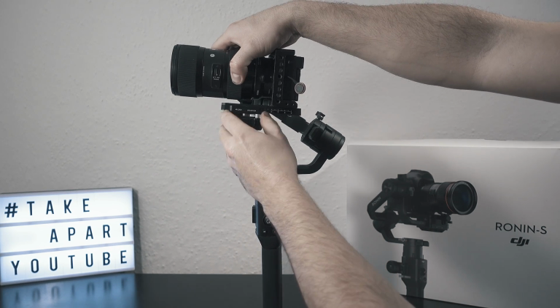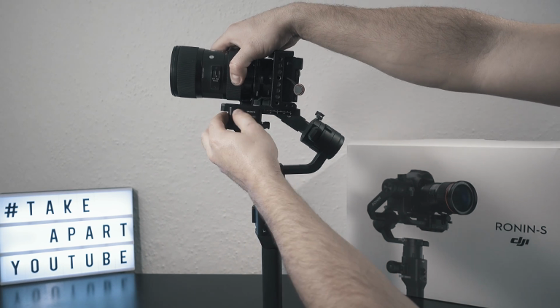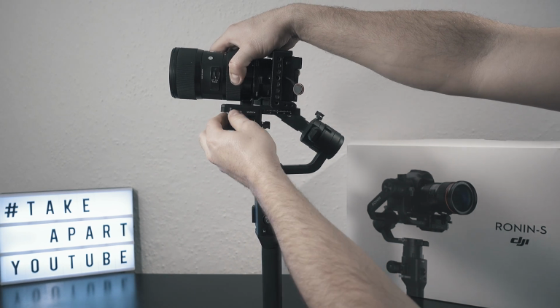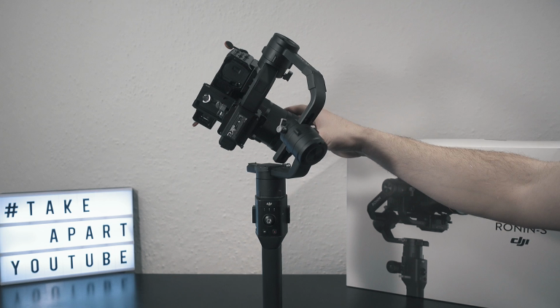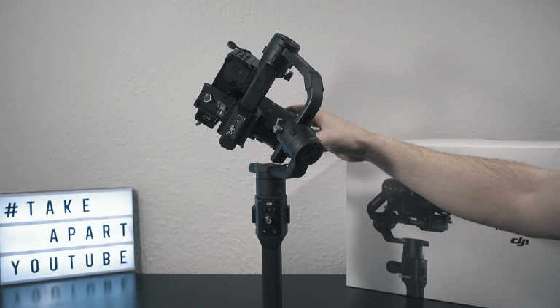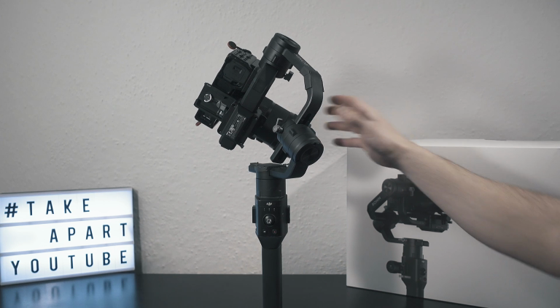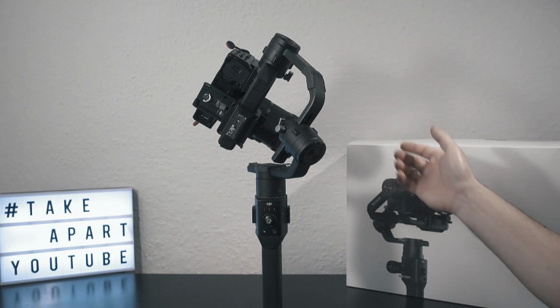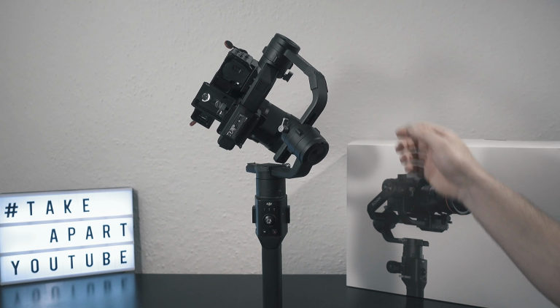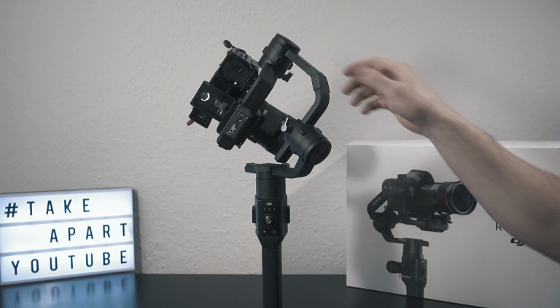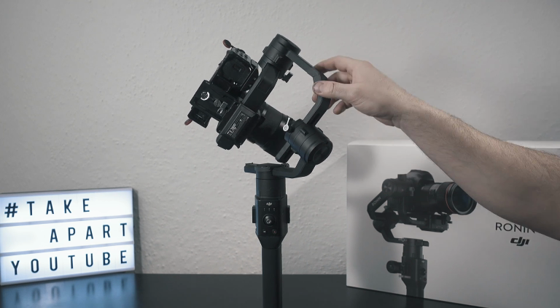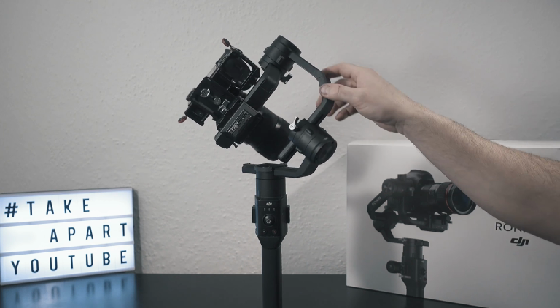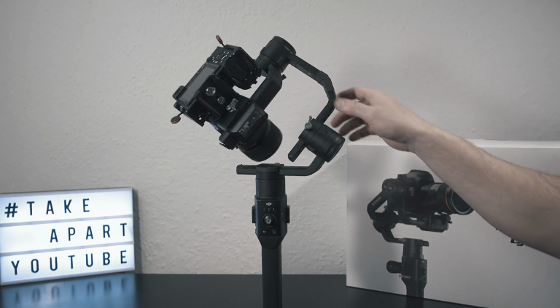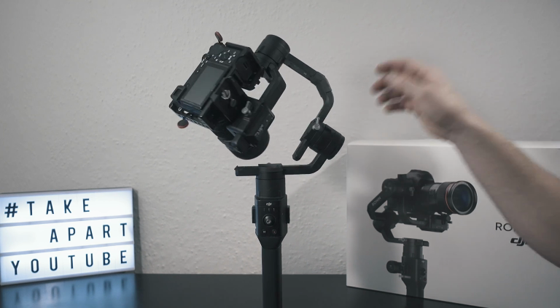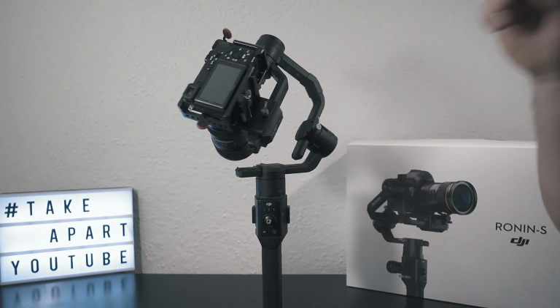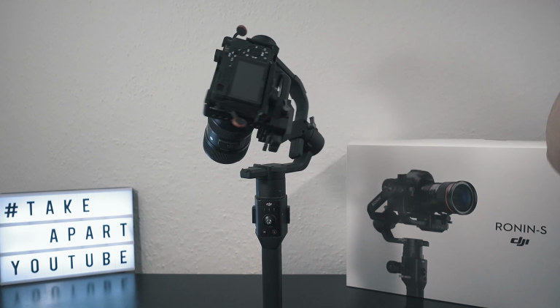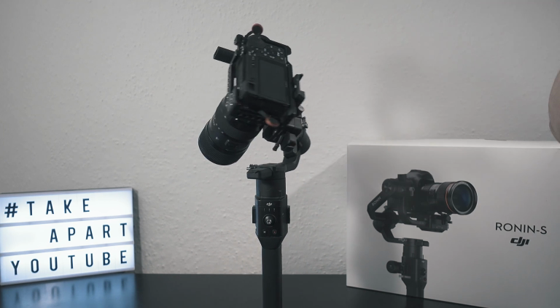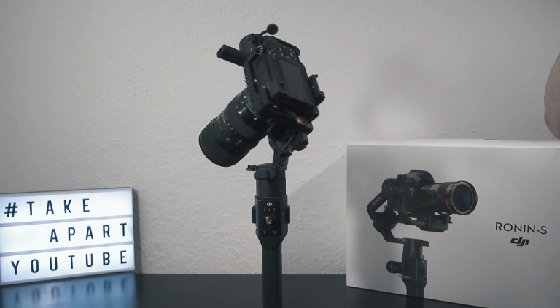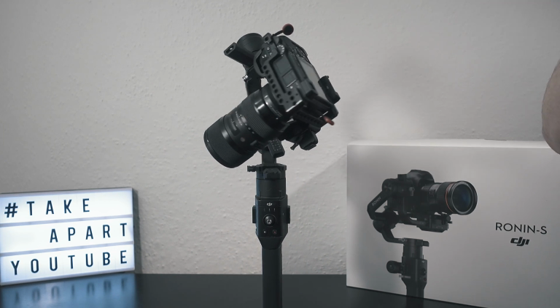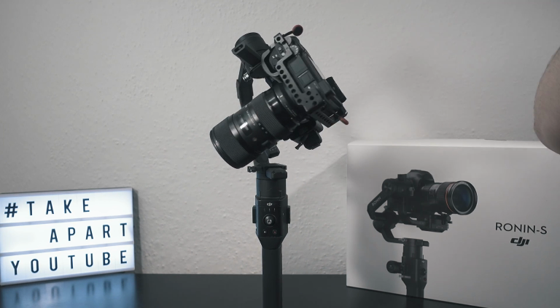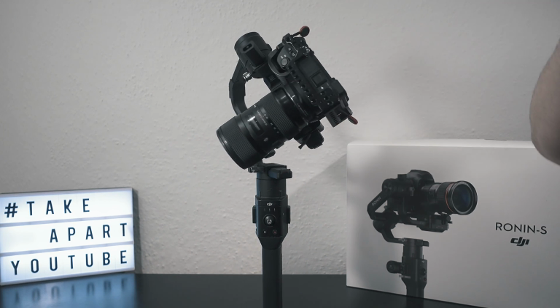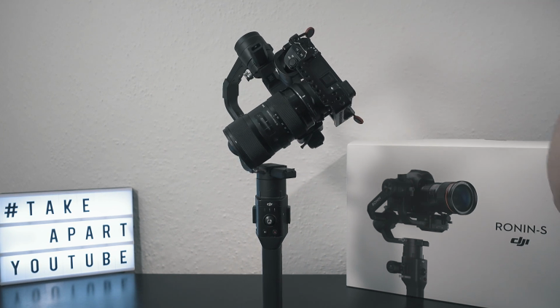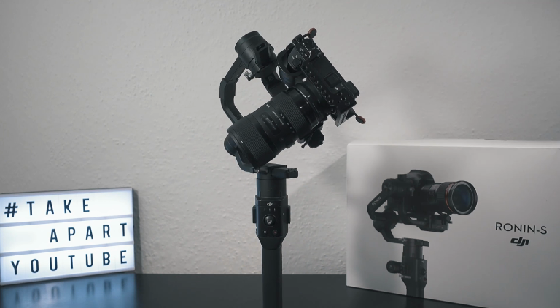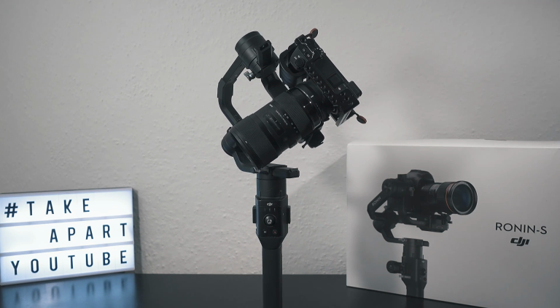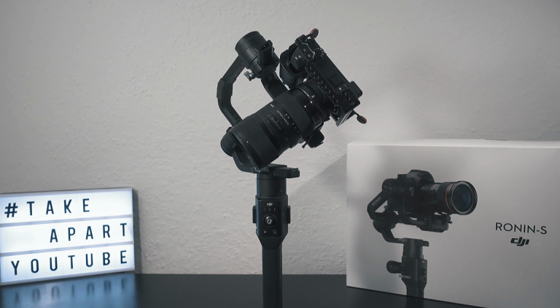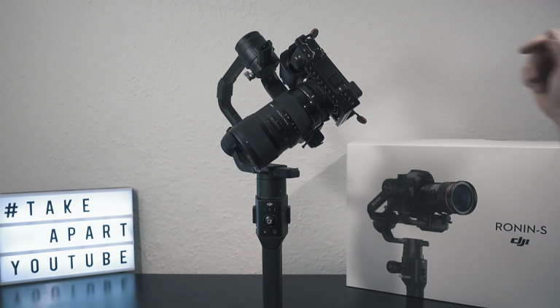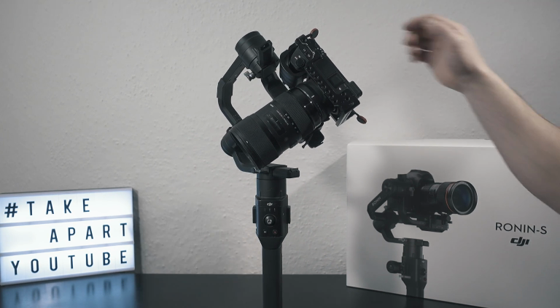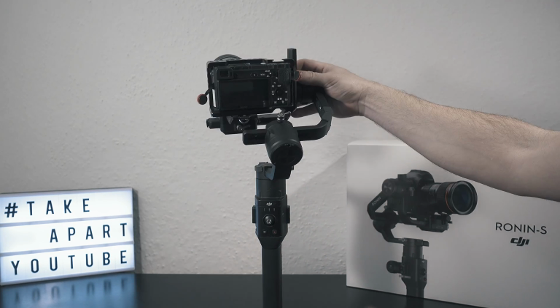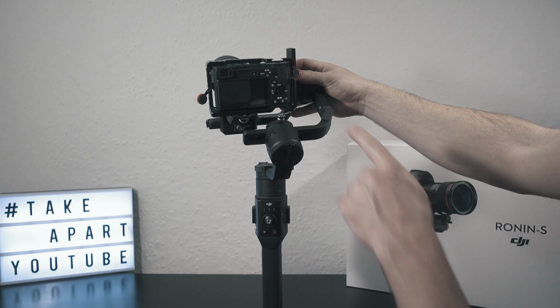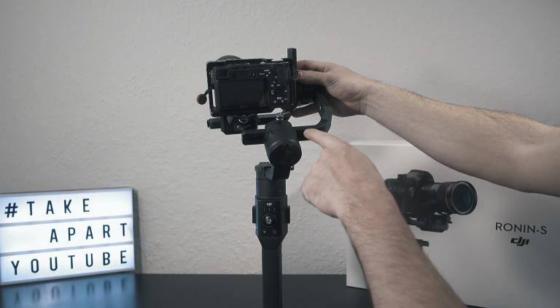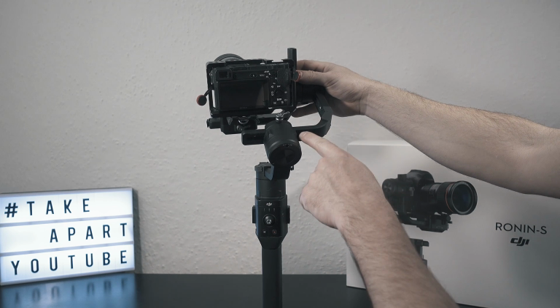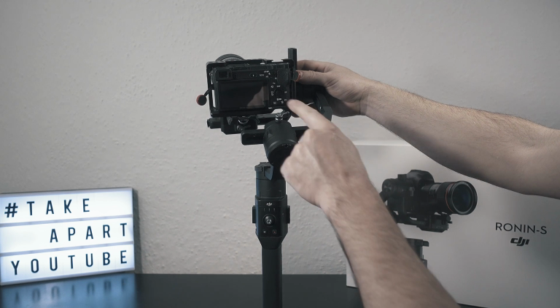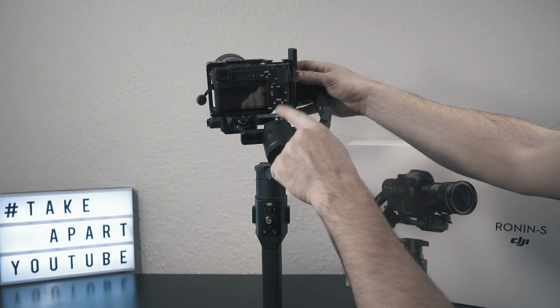As you can see, the balance is very bad. We will start with the roll arm — loosen the knob and adjust.